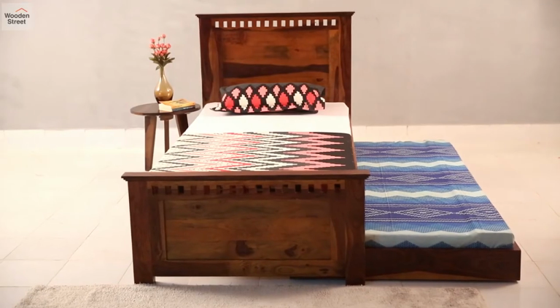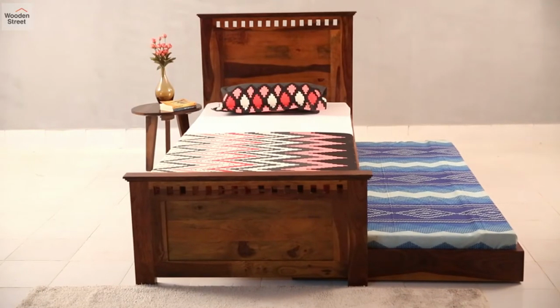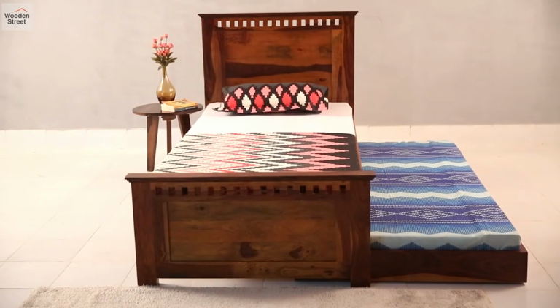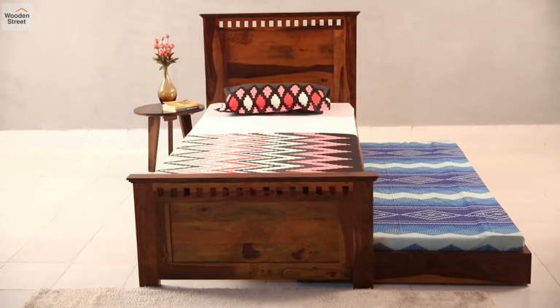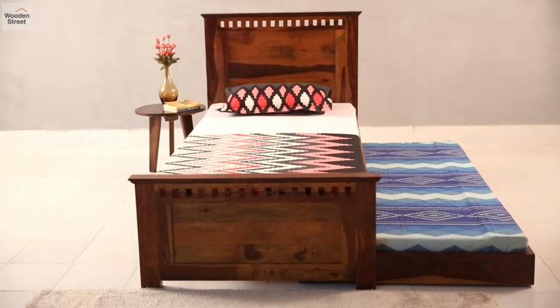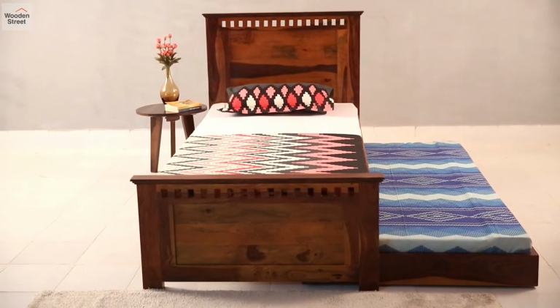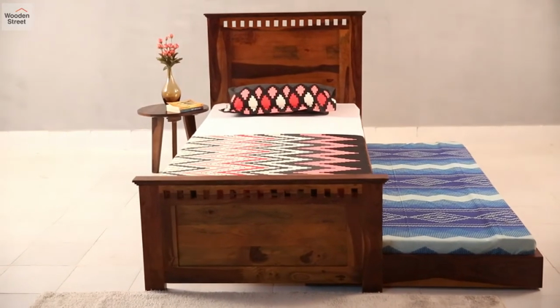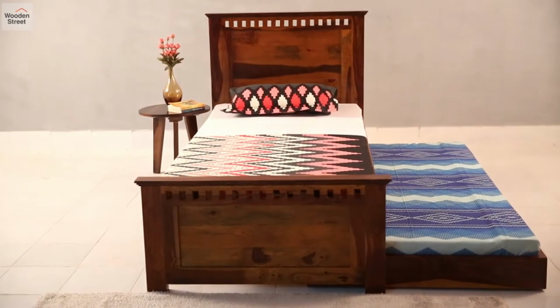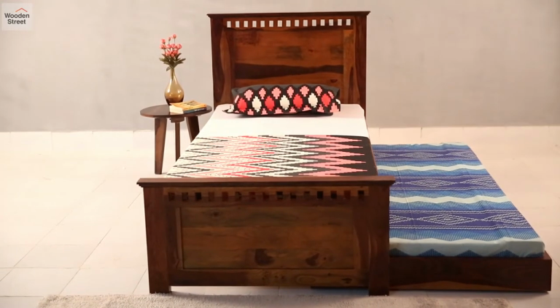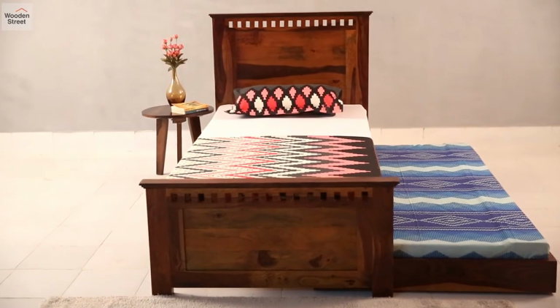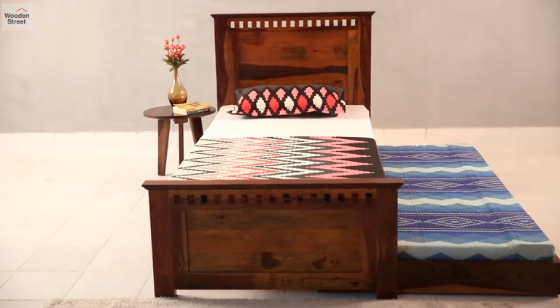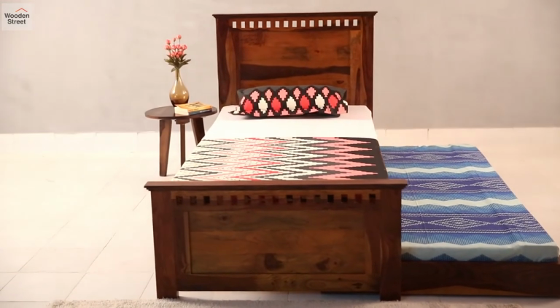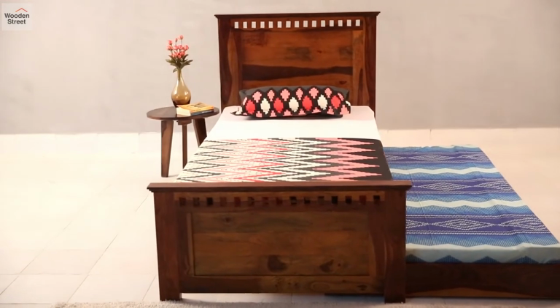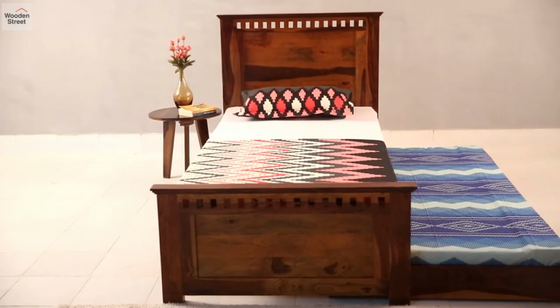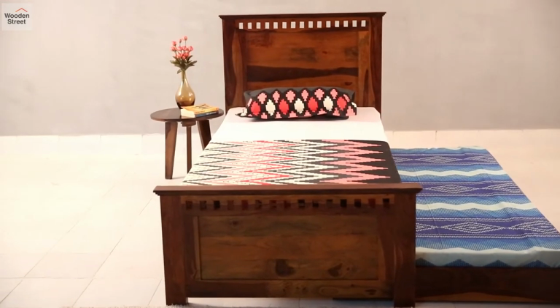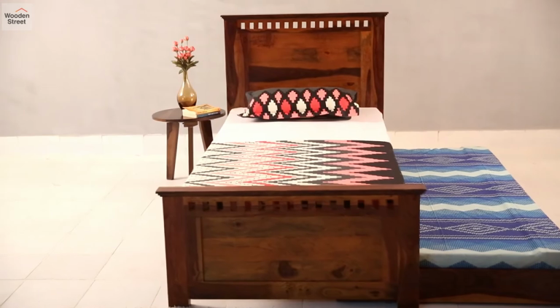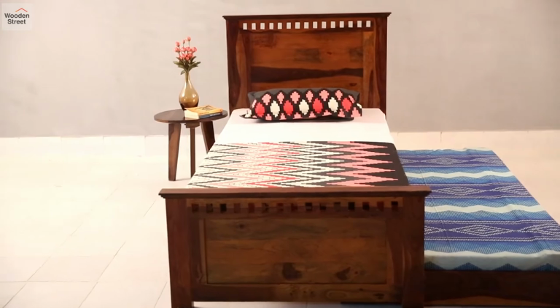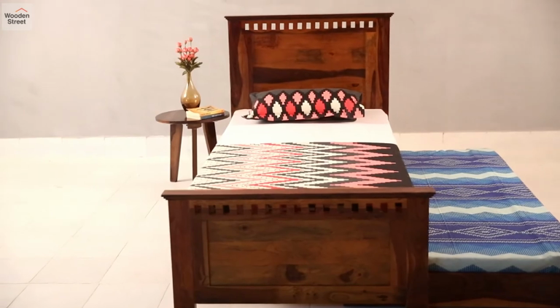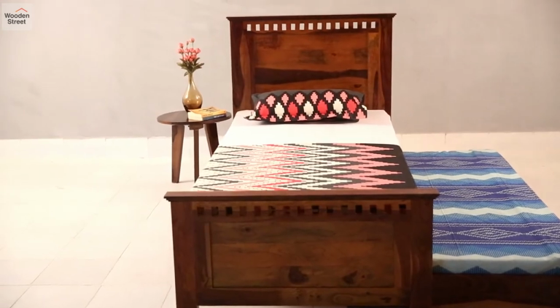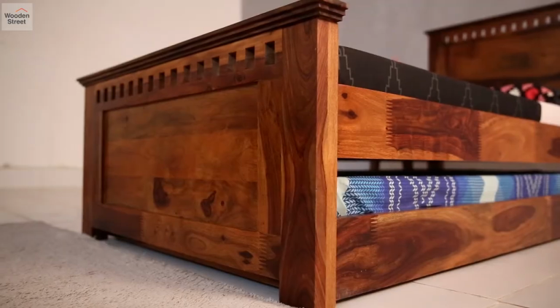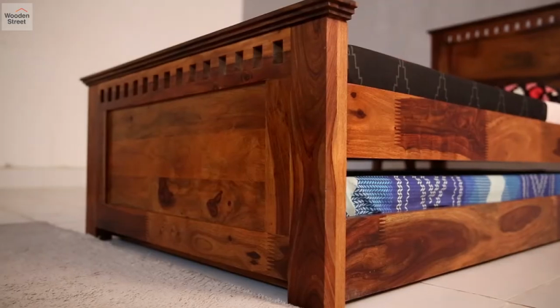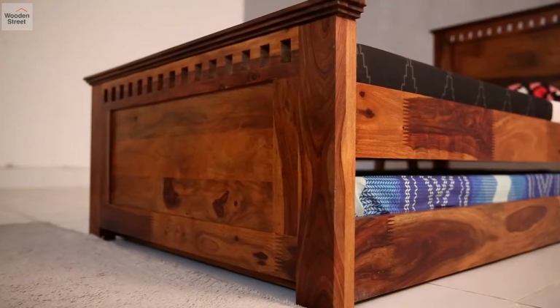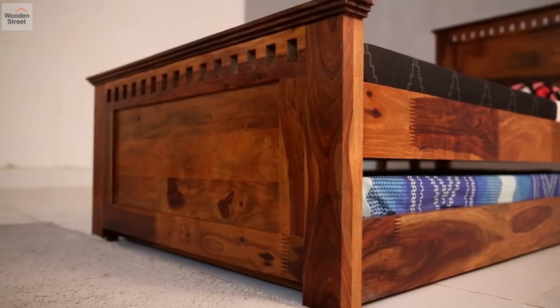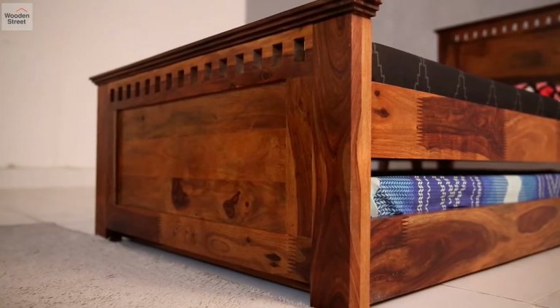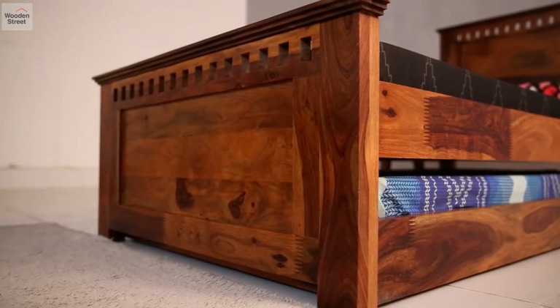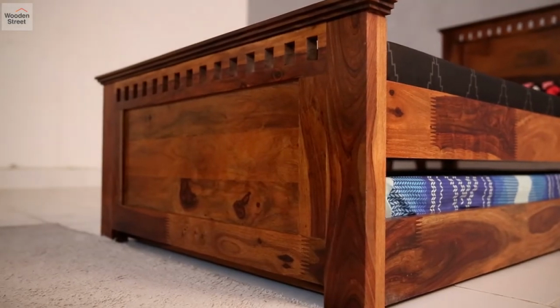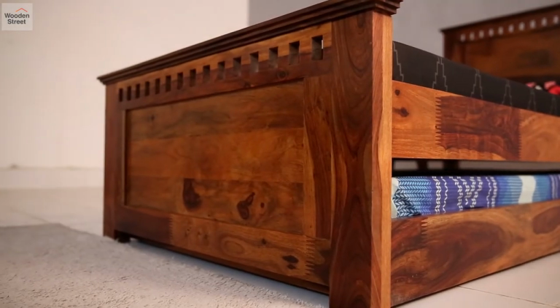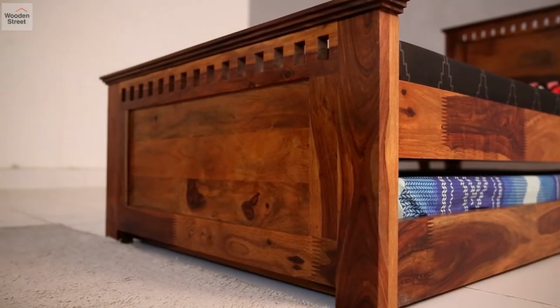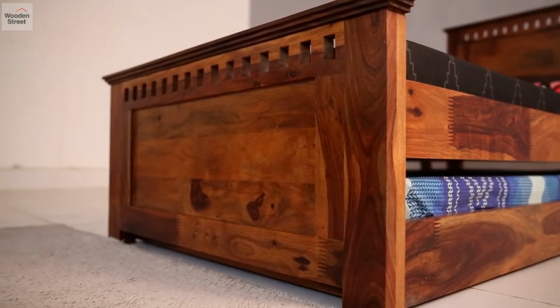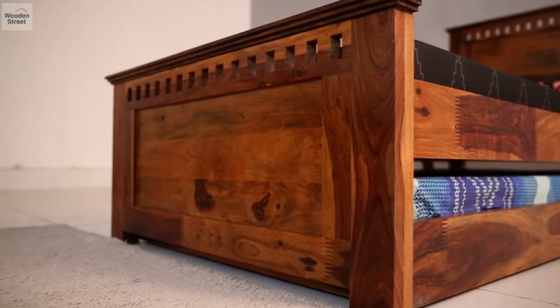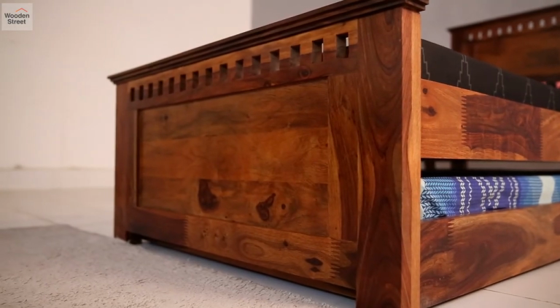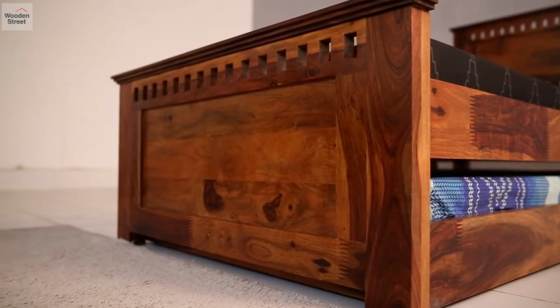The headboard and footboard are adorned with the signature looks of the Adolf family — a slotted detailing with stepping layers at the top.